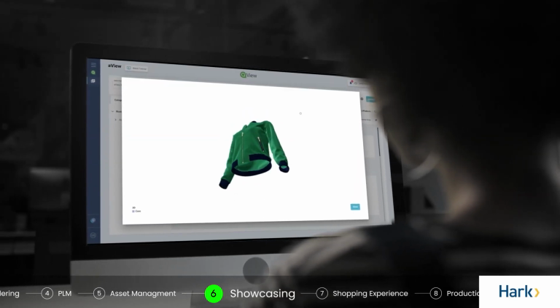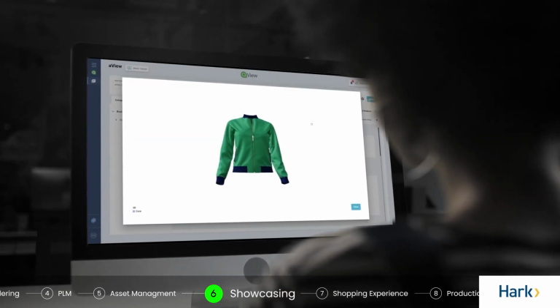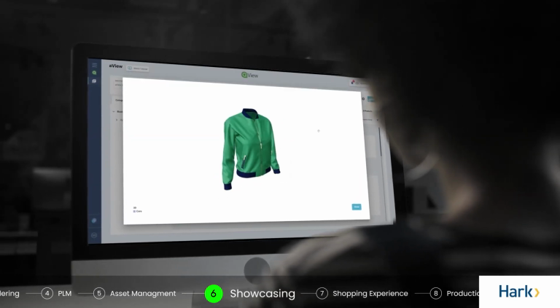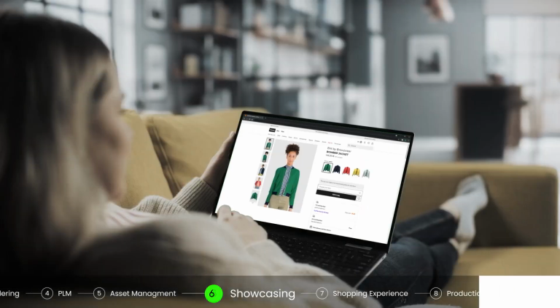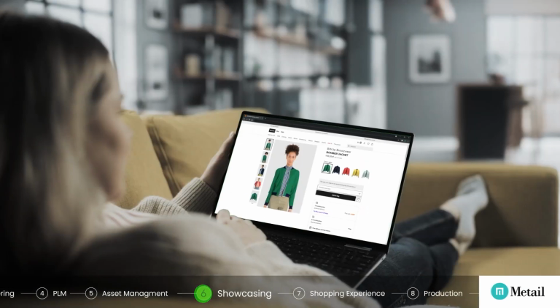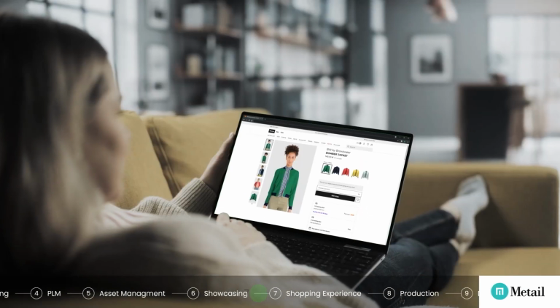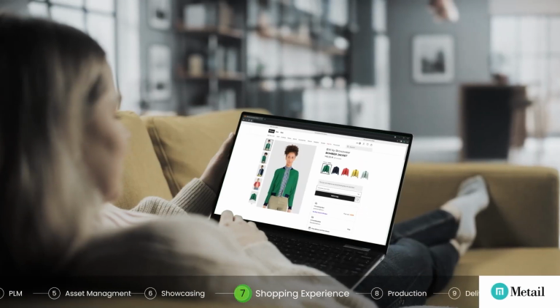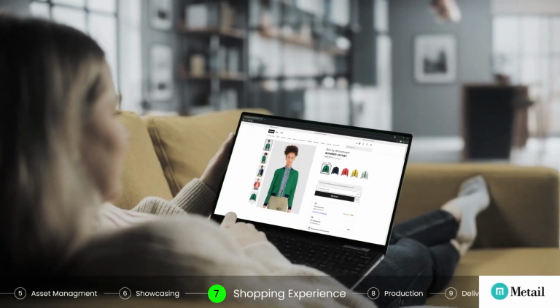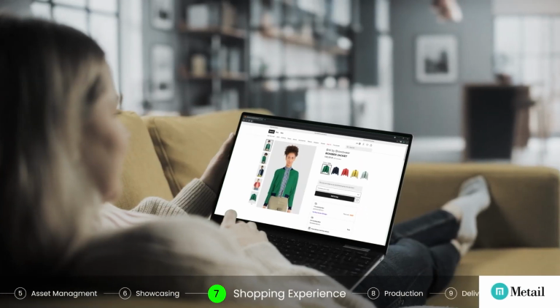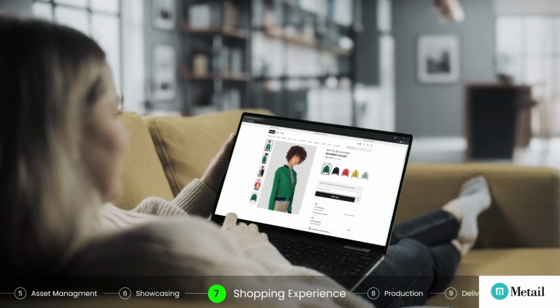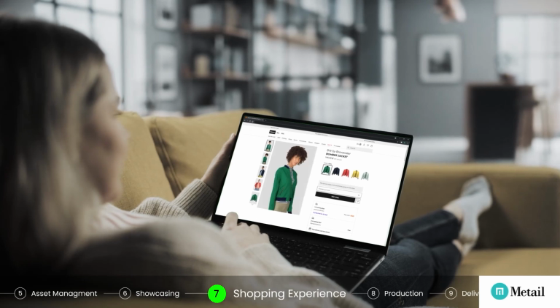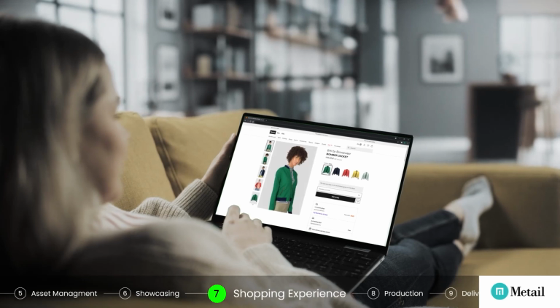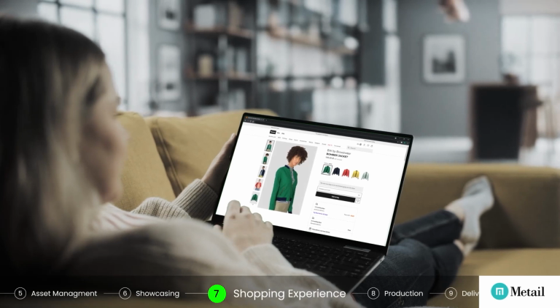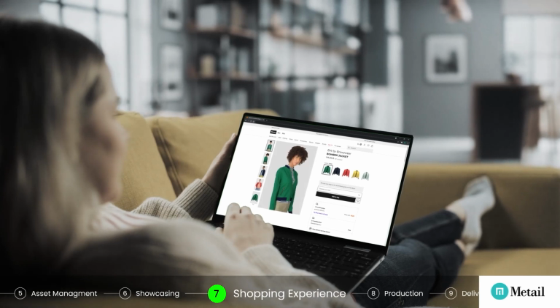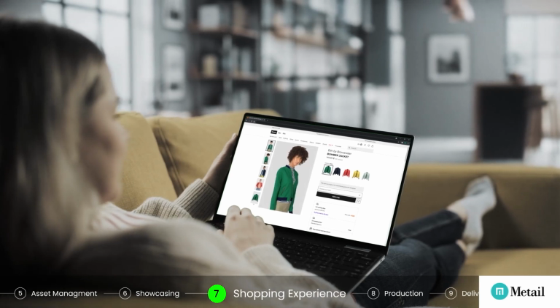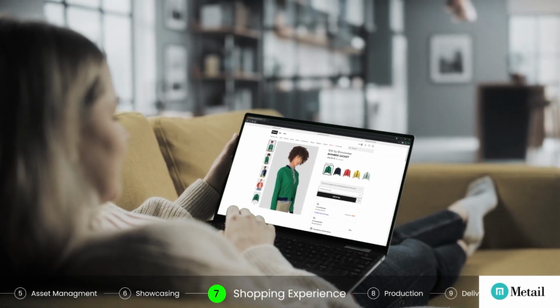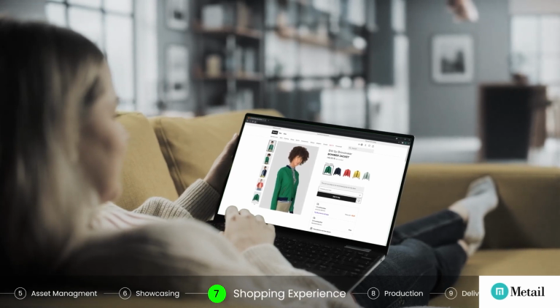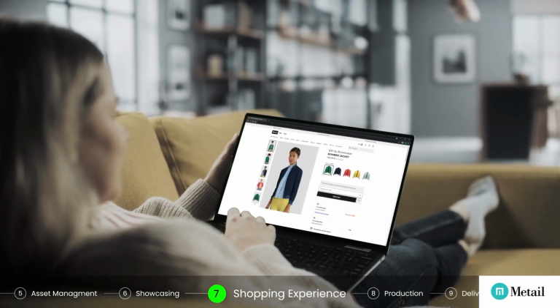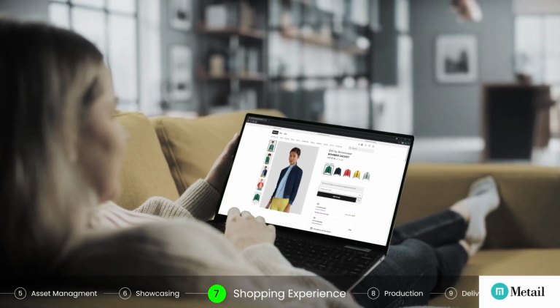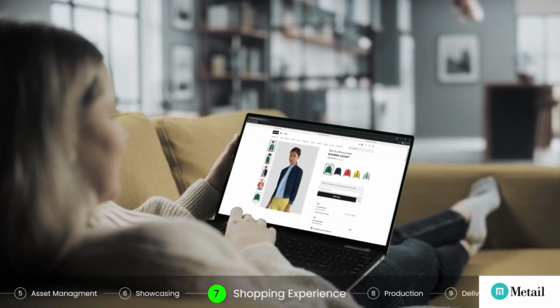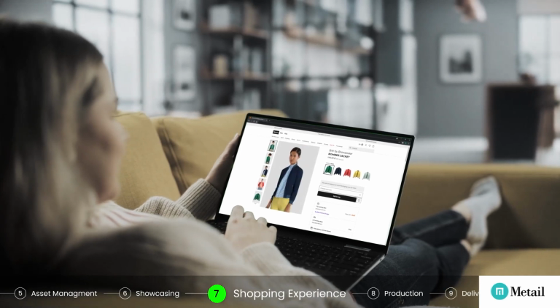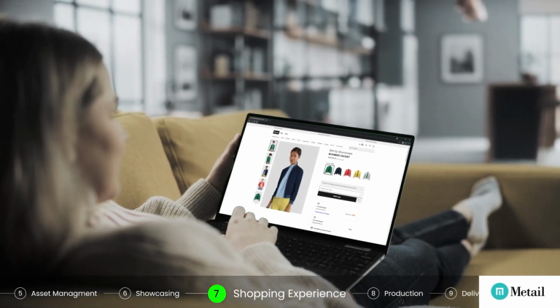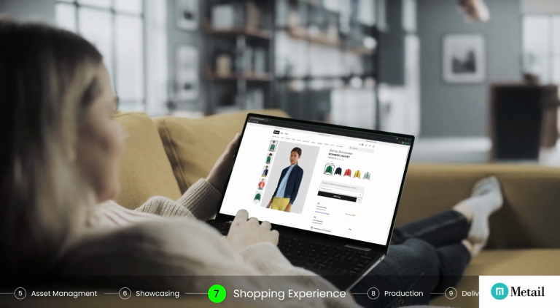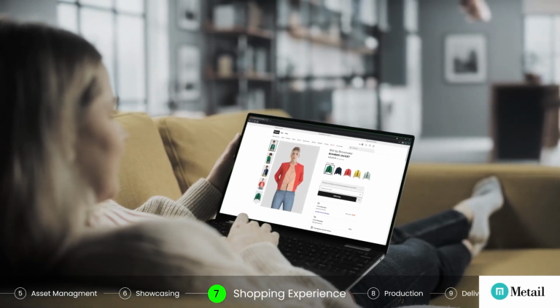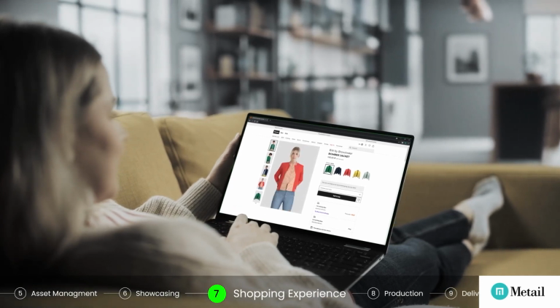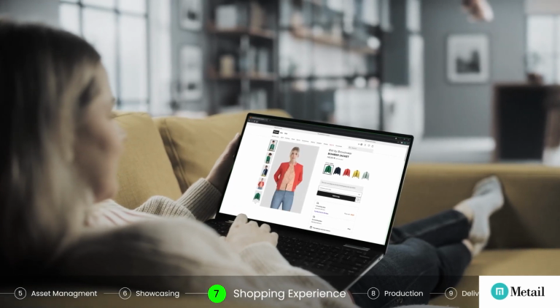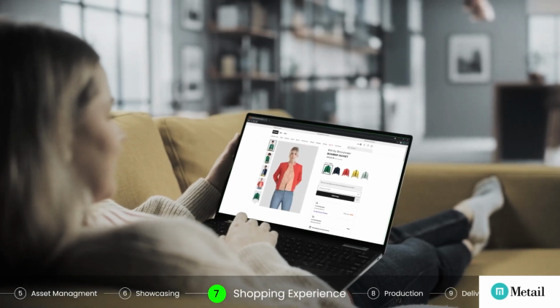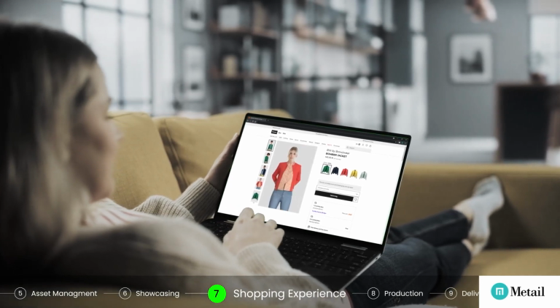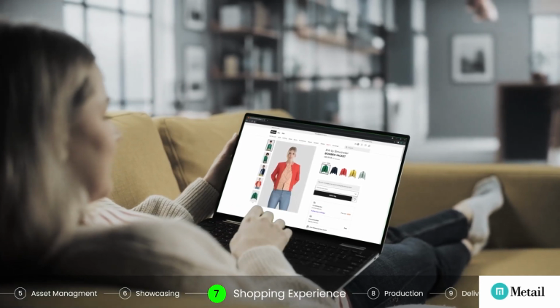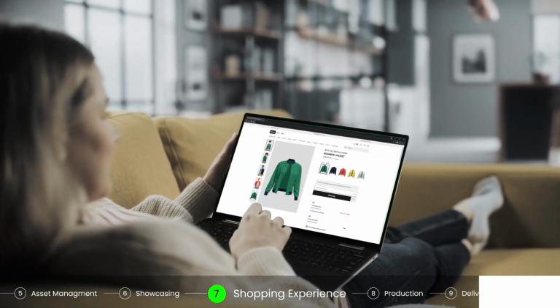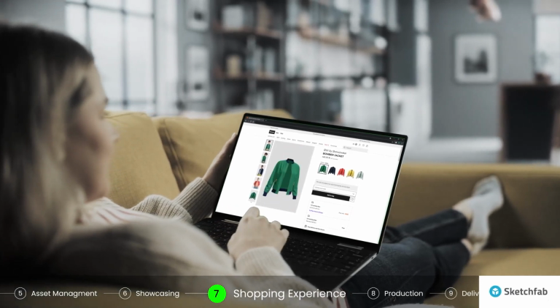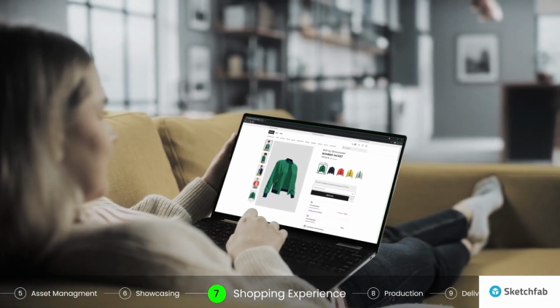And furthermore, using fully digital garments and models in an enhanced online shopping experience.